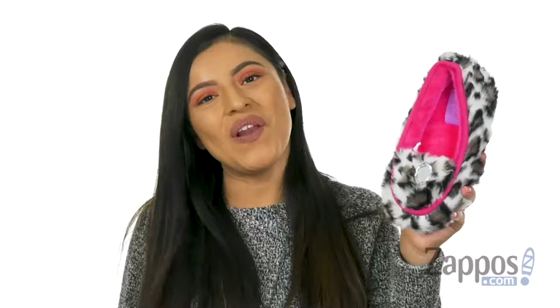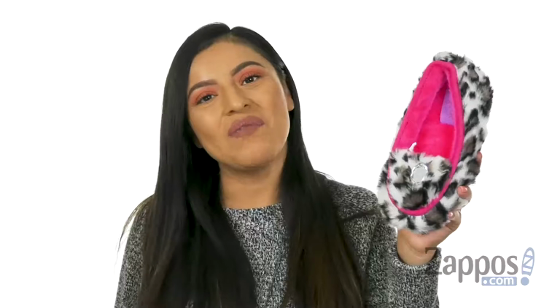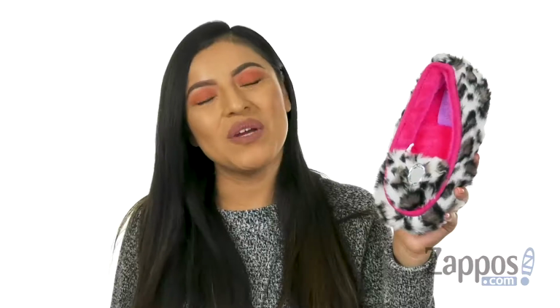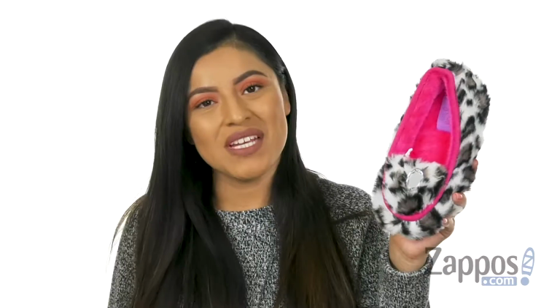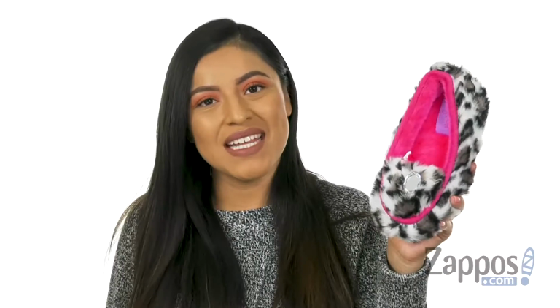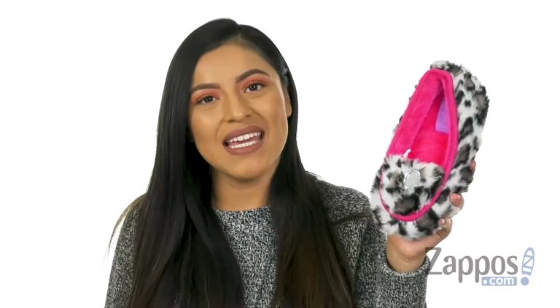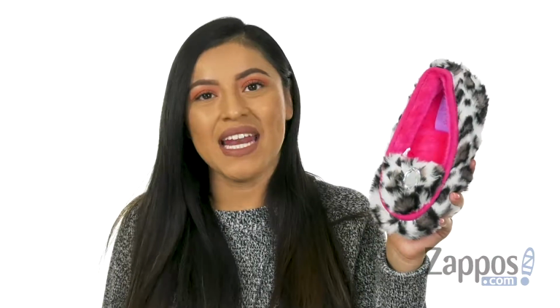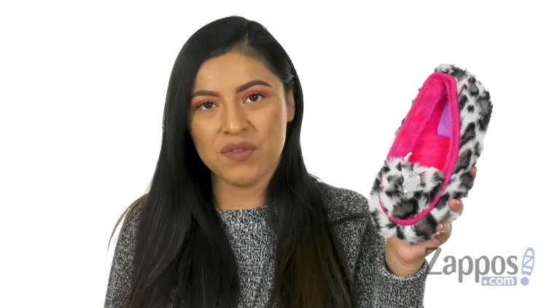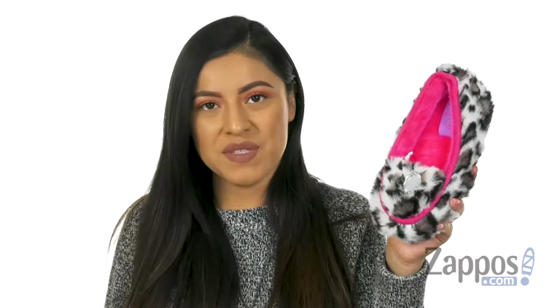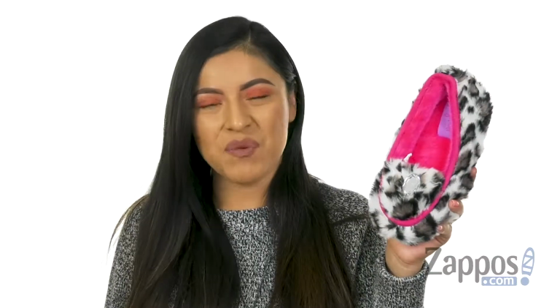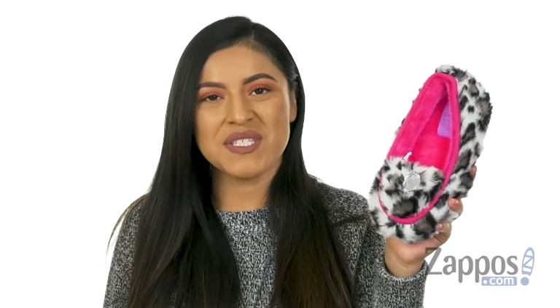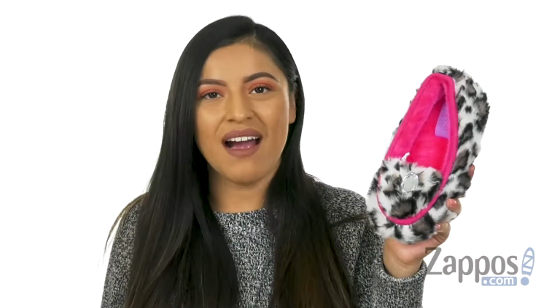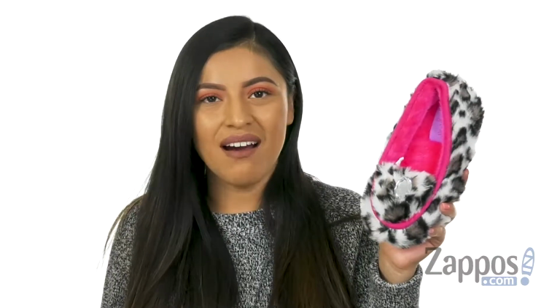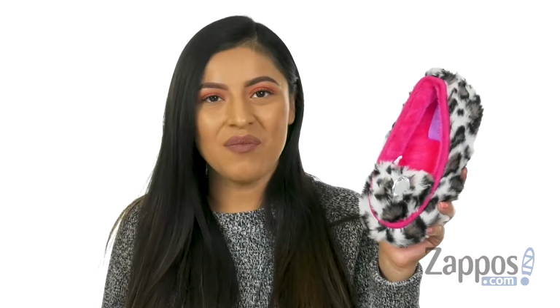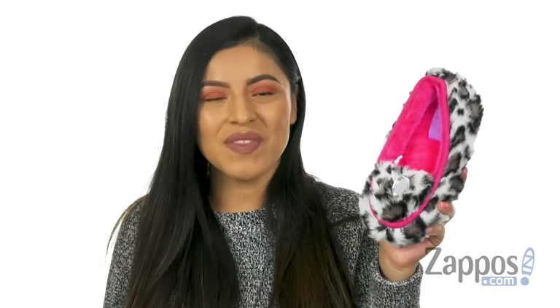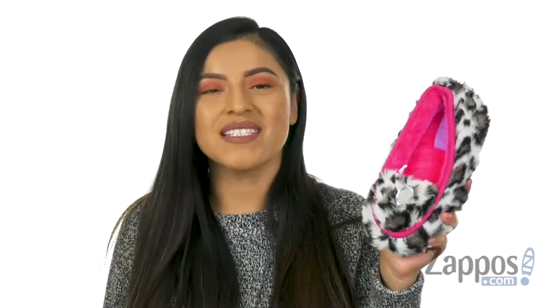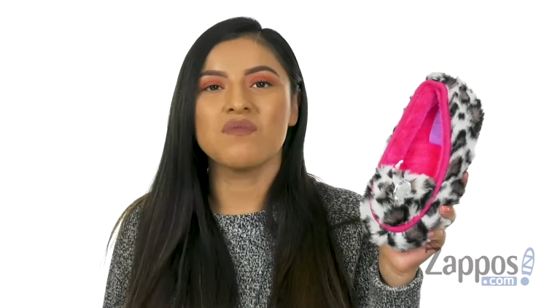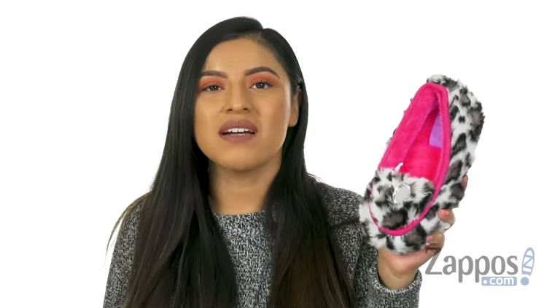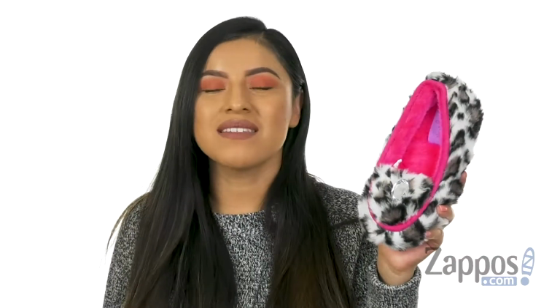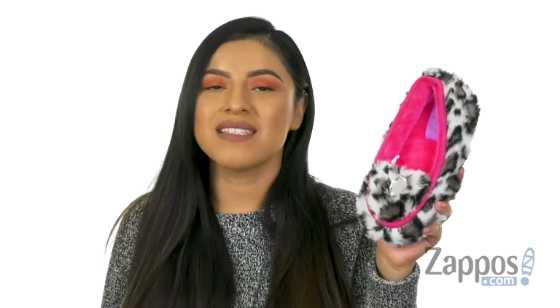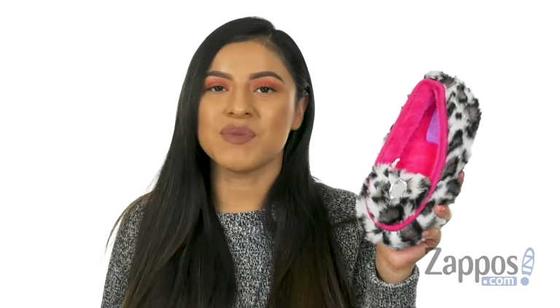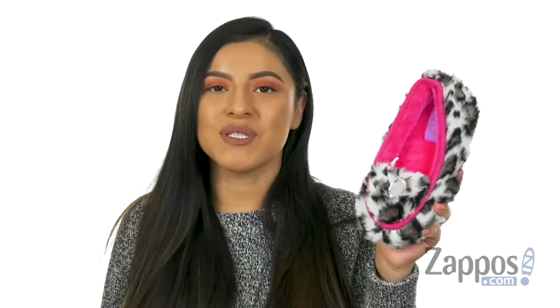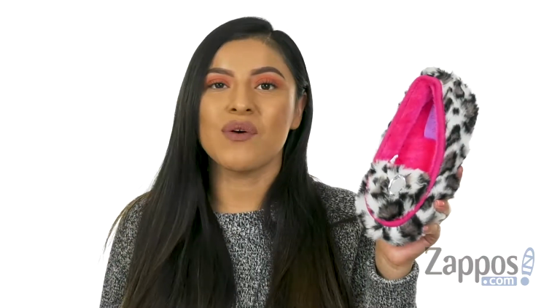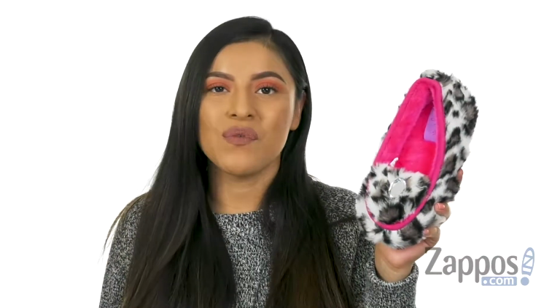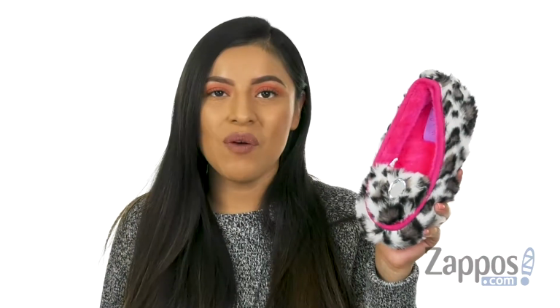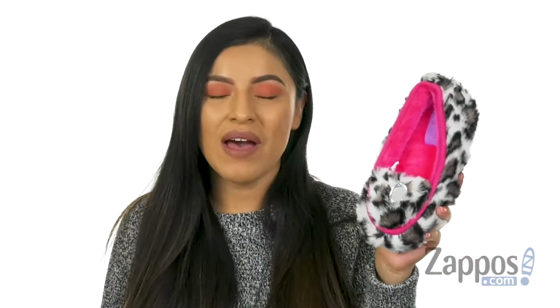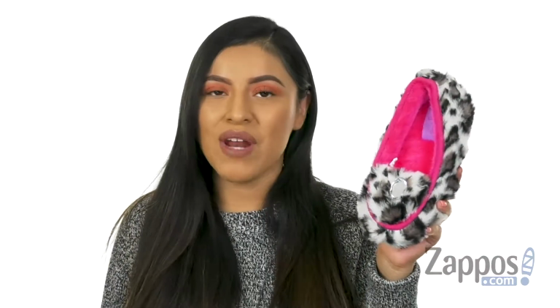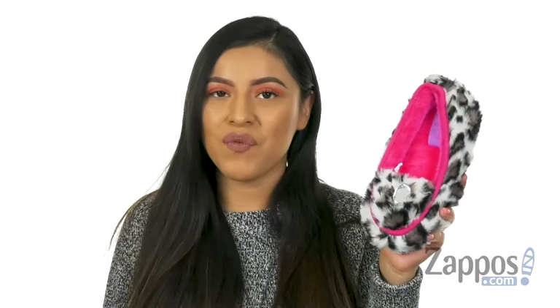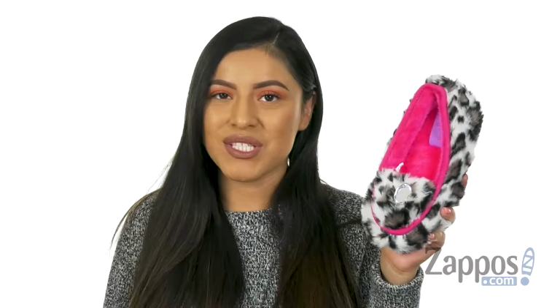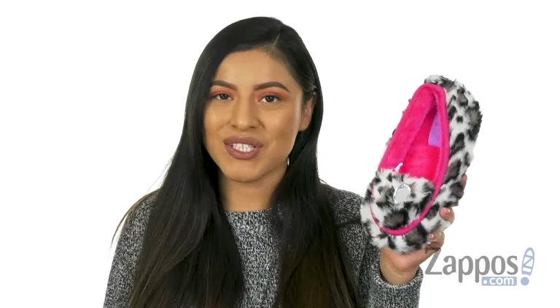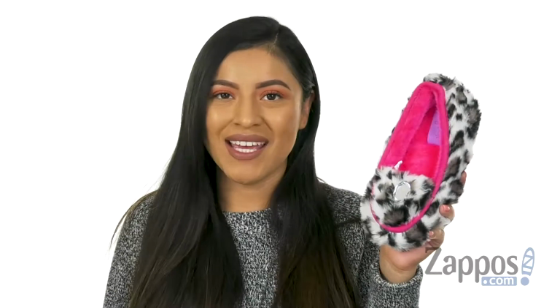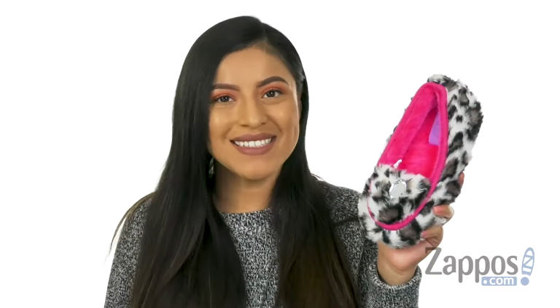Hola, mi nombre es Nelly, and I'm from Zappos.com. This is Moccasin Slippers from M&F Western Kids.